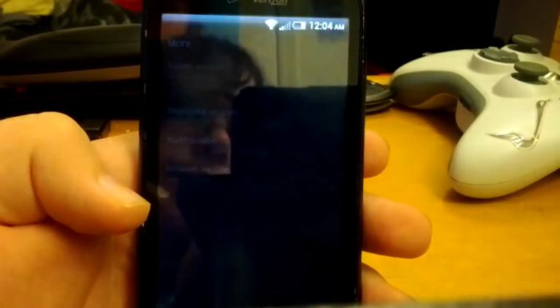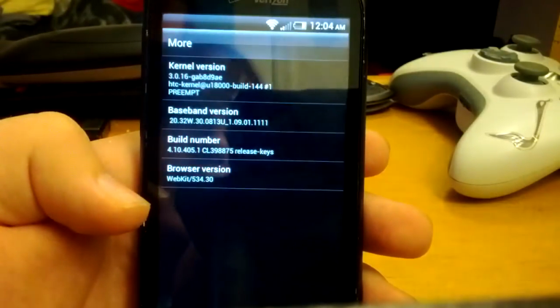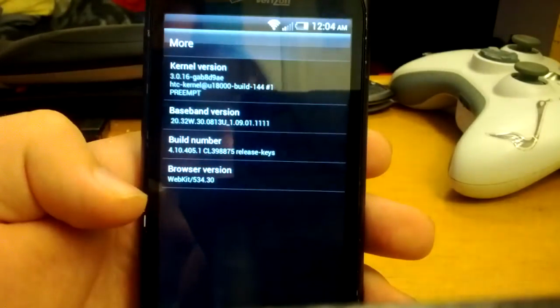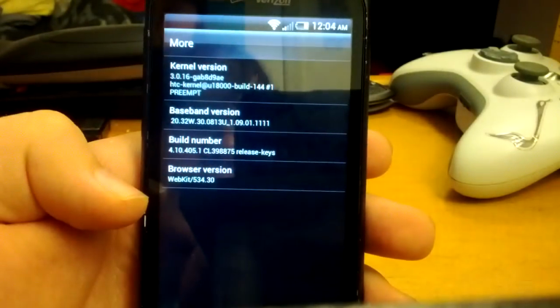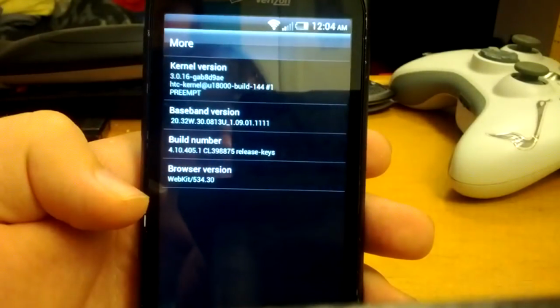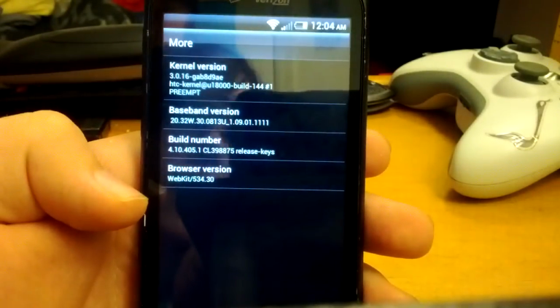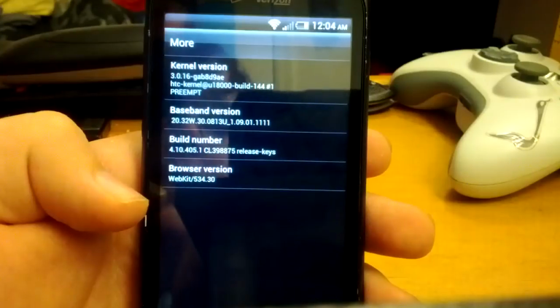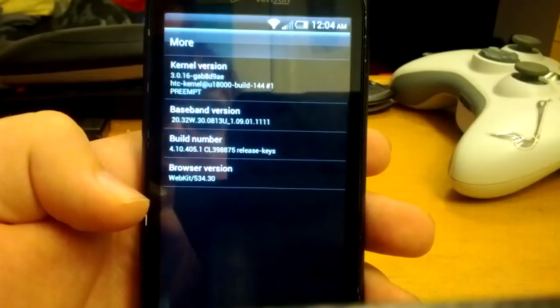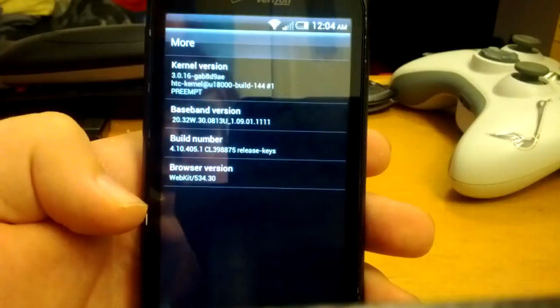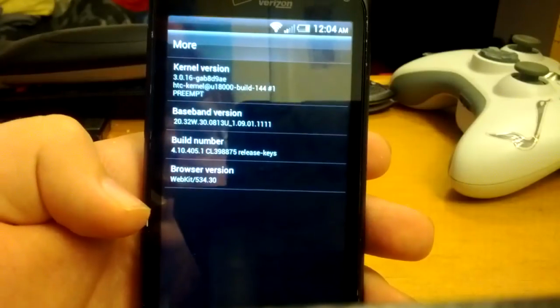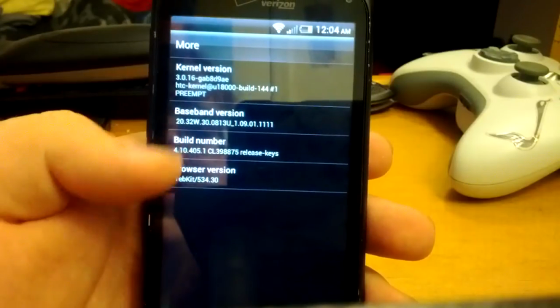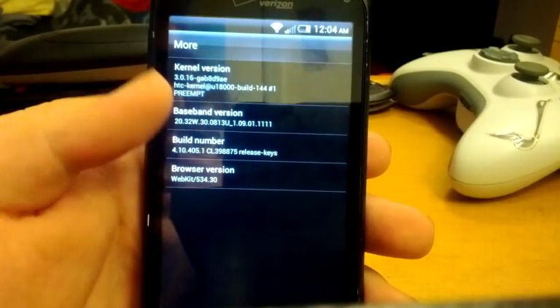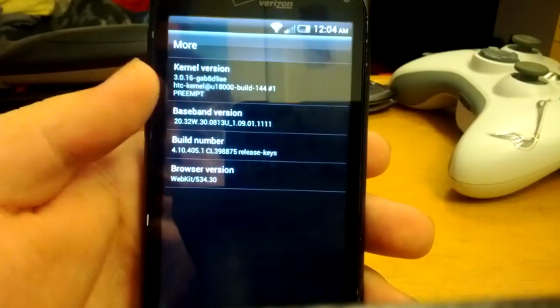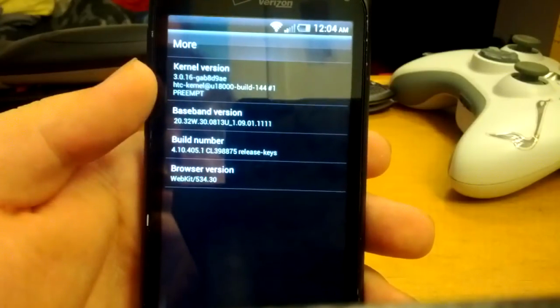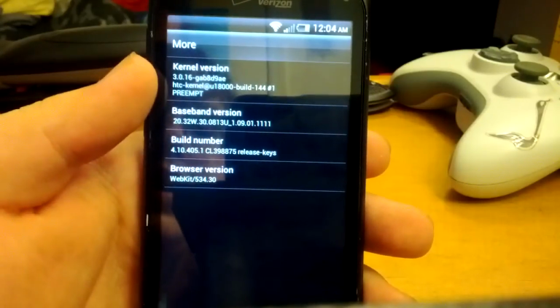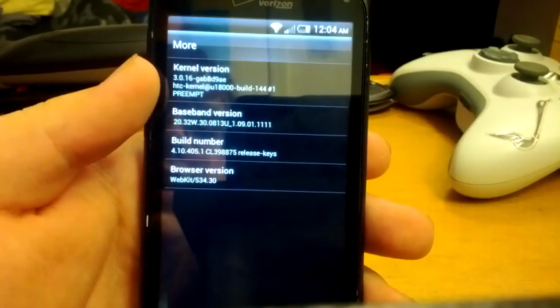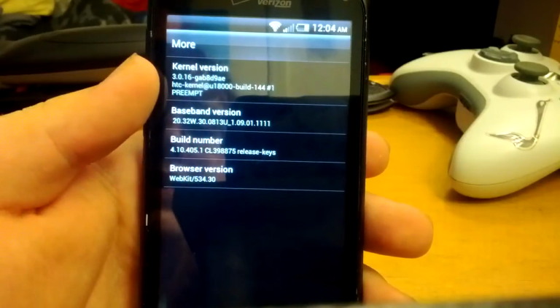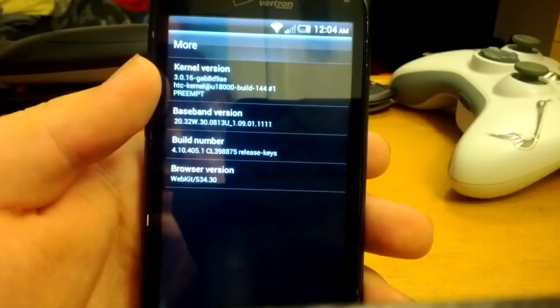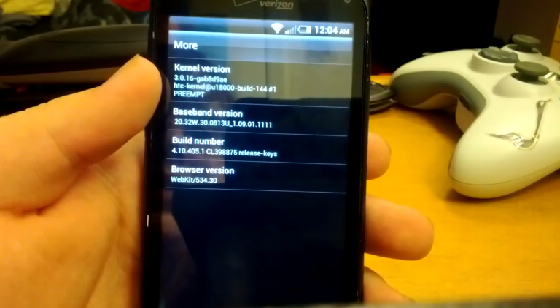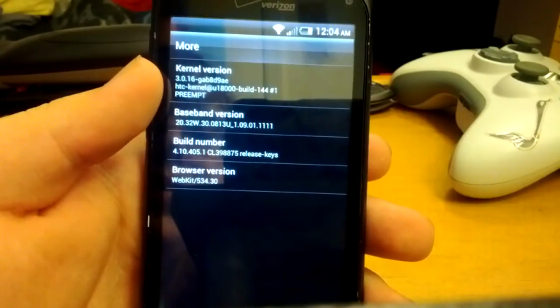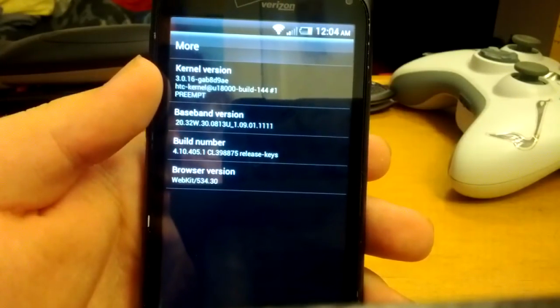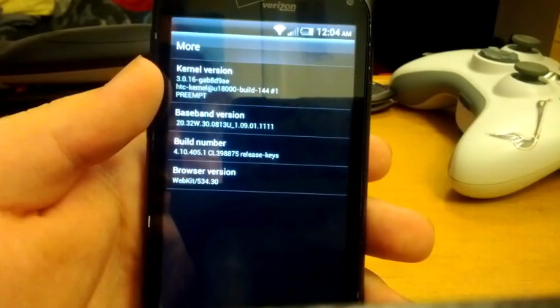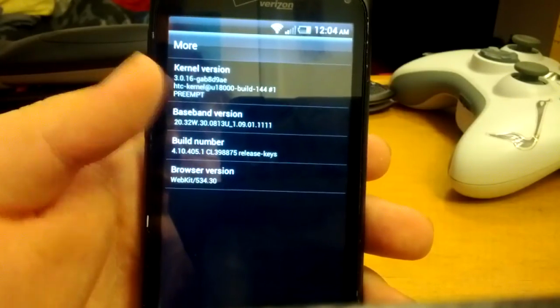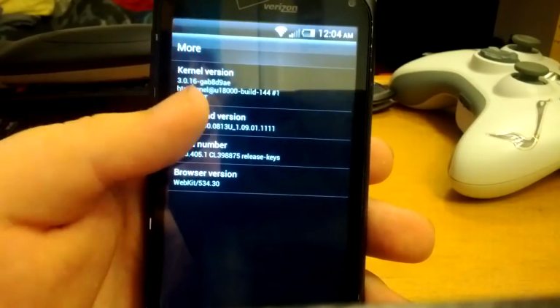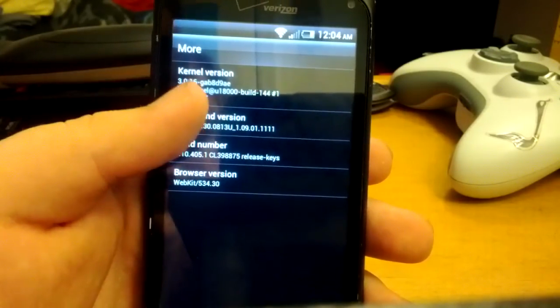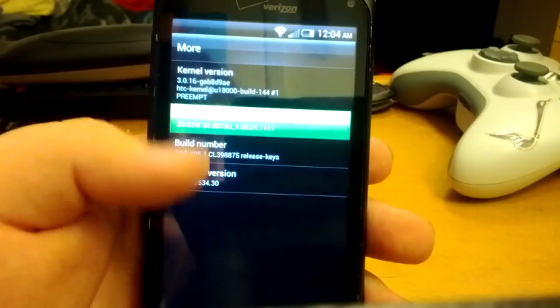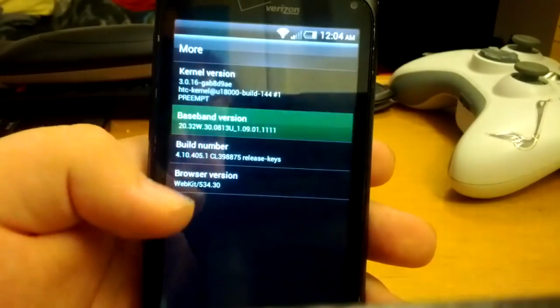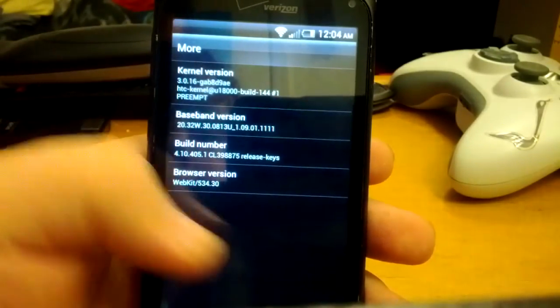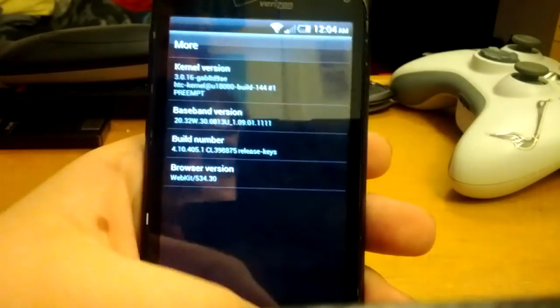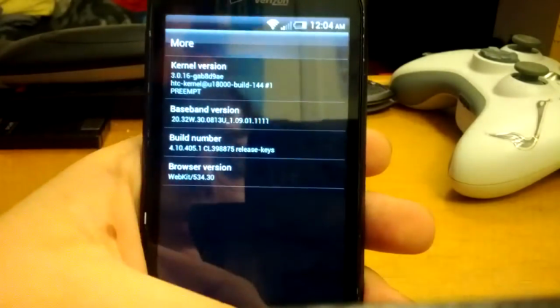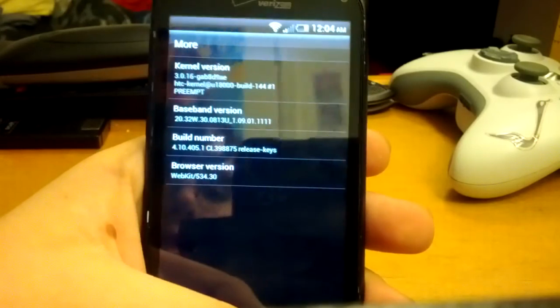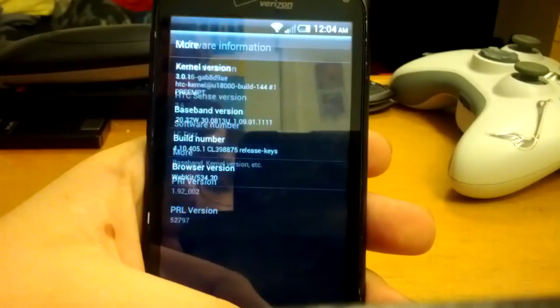Let's go to the kernel. This is running the stock HTC kernel.